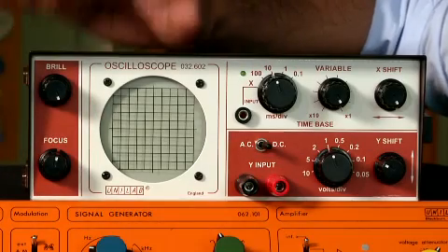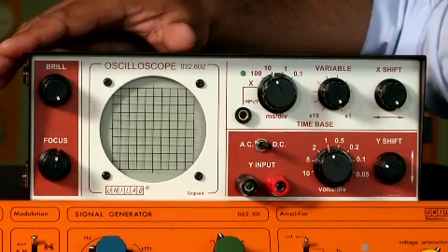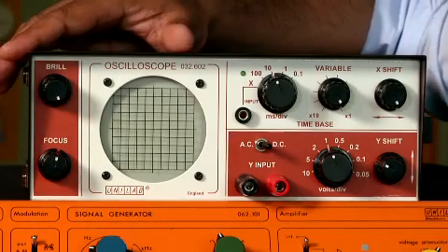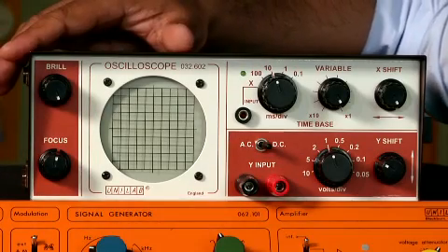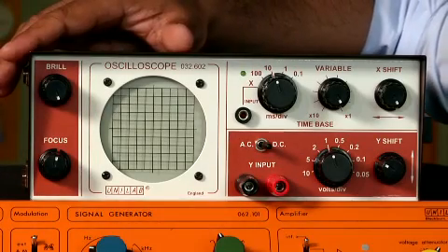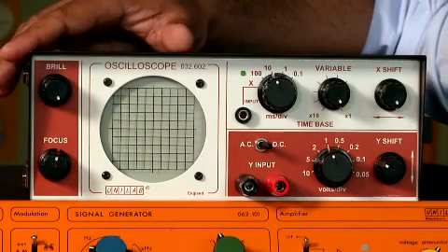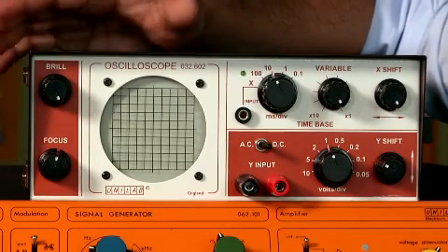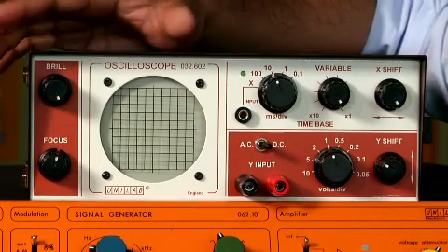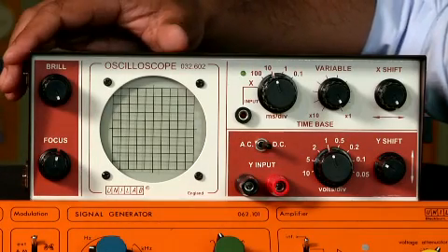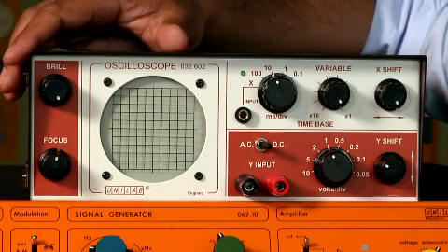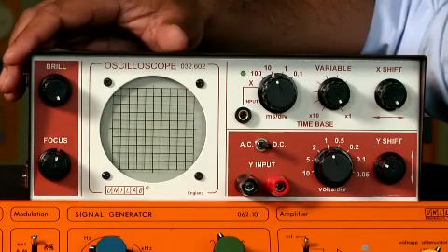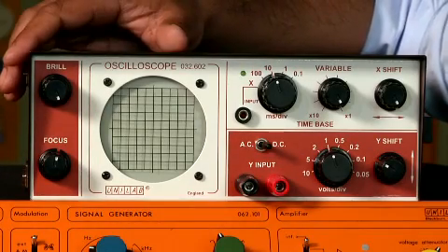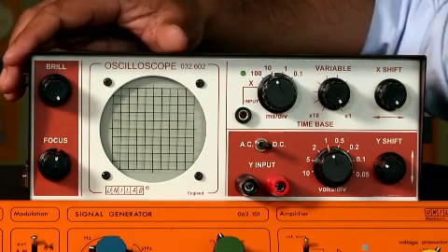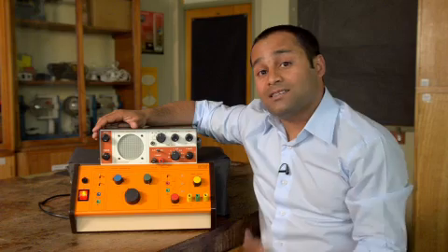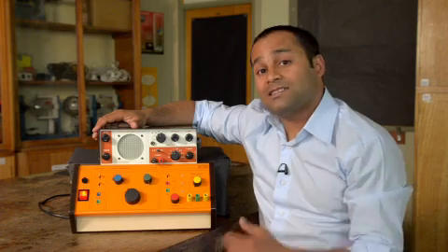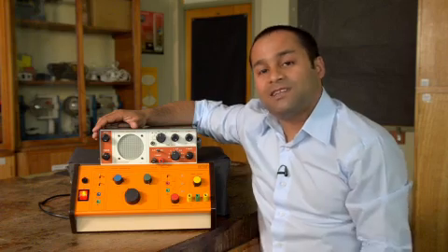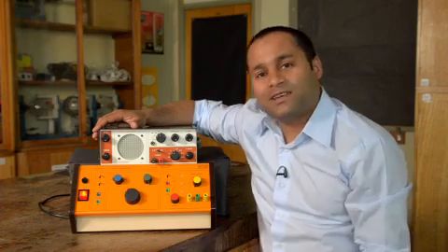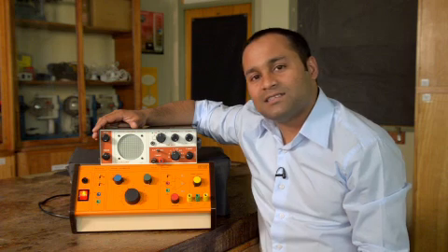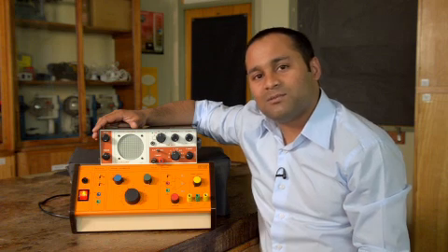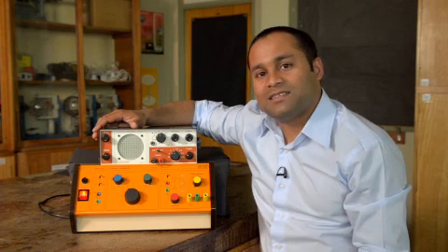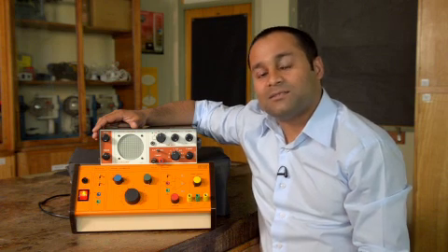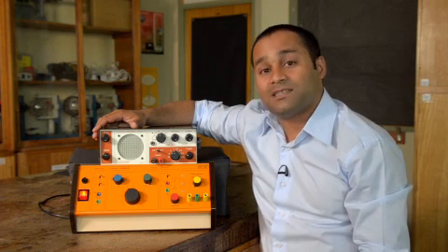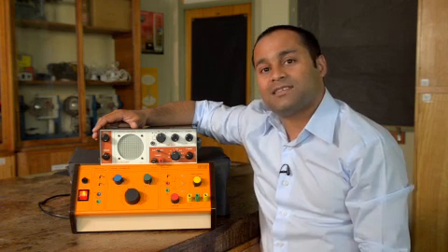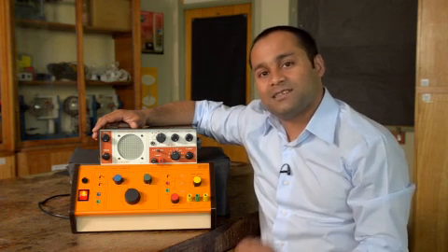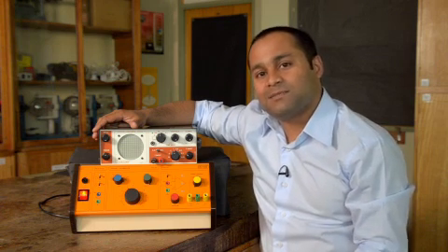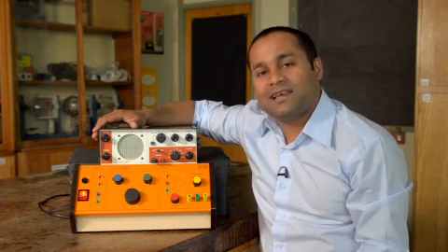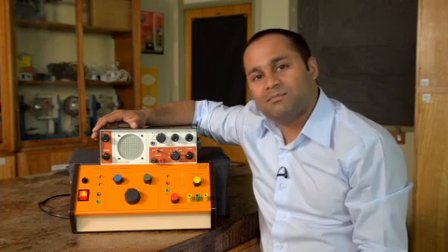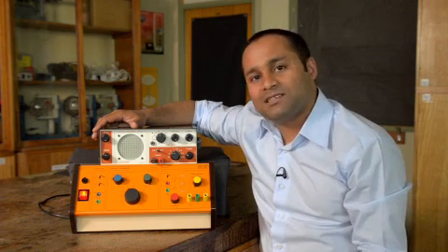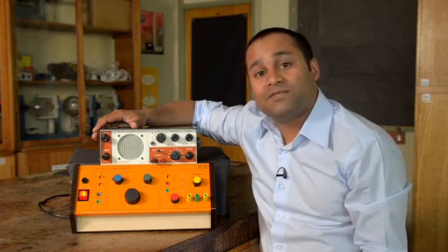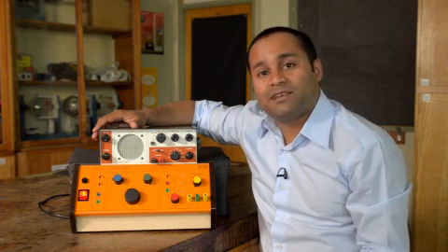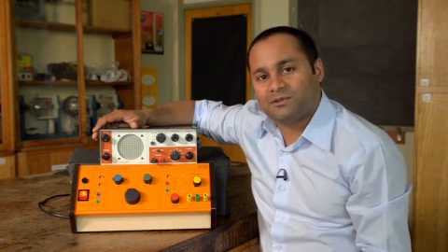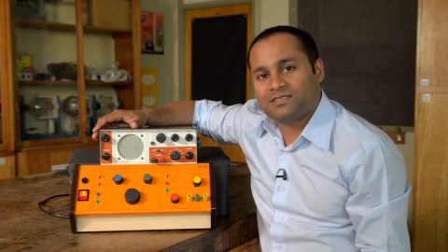This, as I'm sure you know, is a cathode ray oscilloscope. It's essentially a fancy voltmeter, which allows us to display and measure varying voltages.